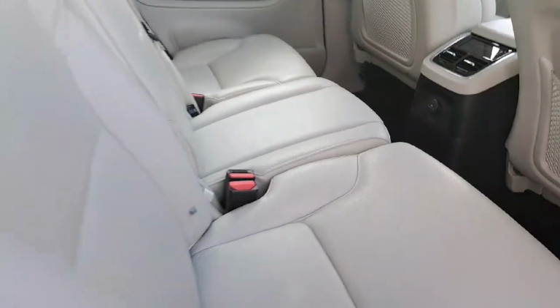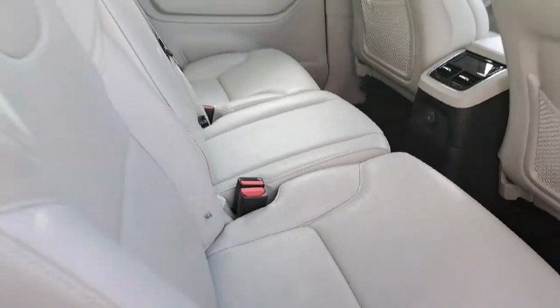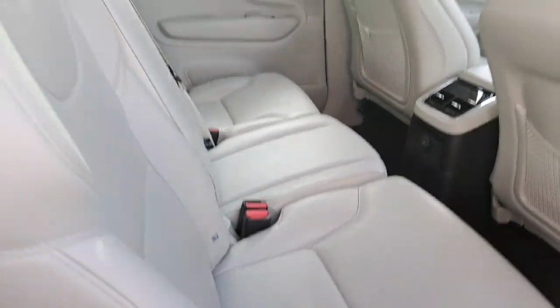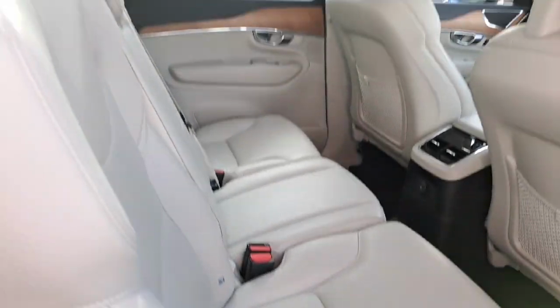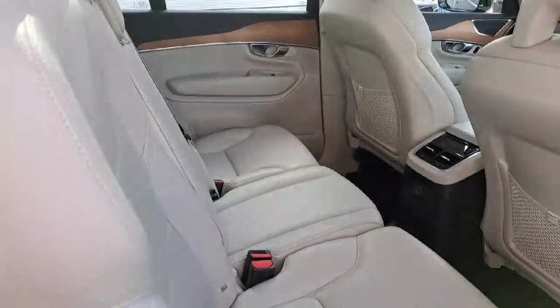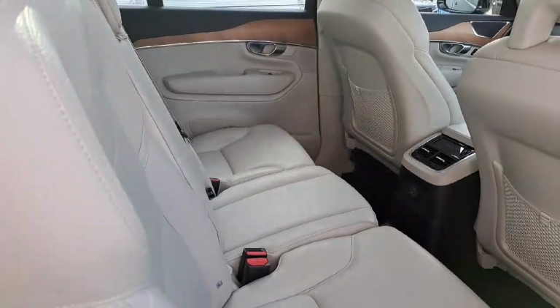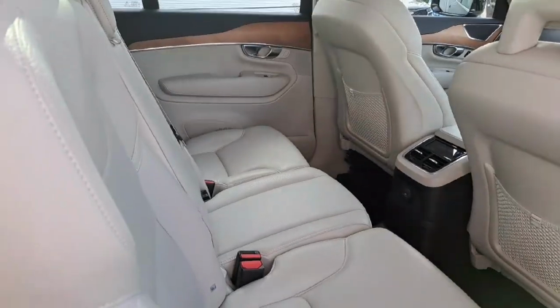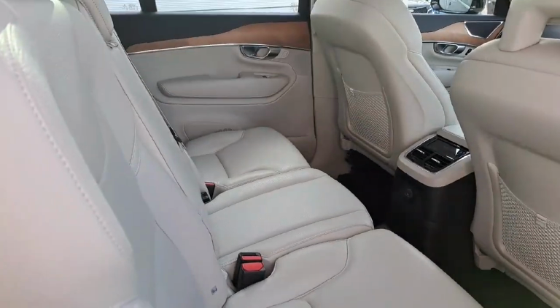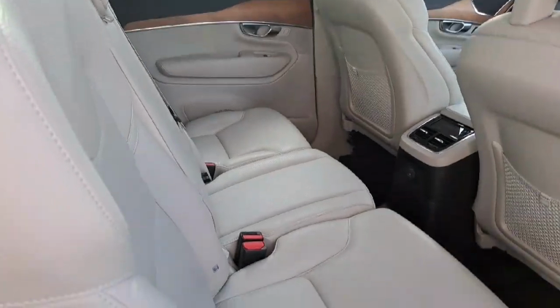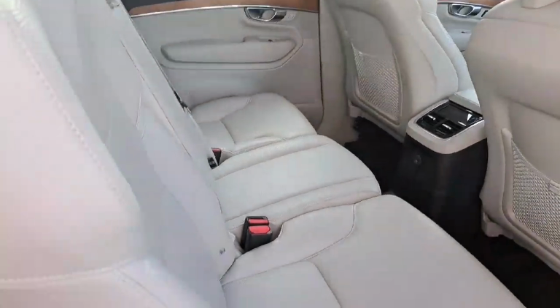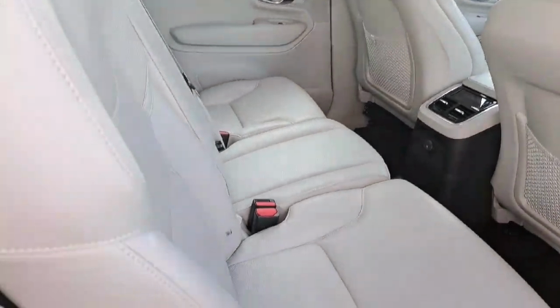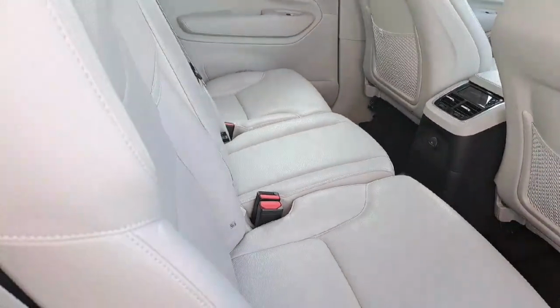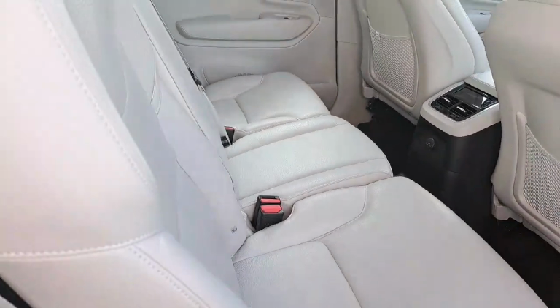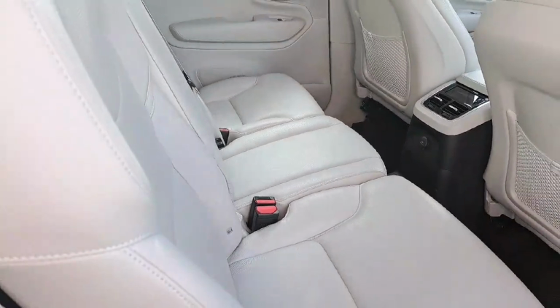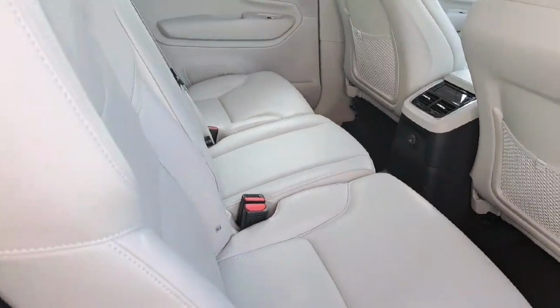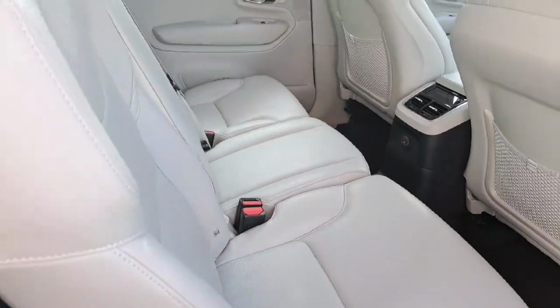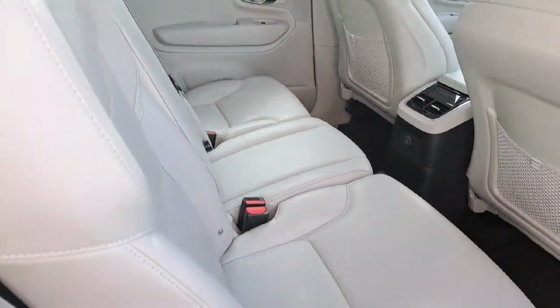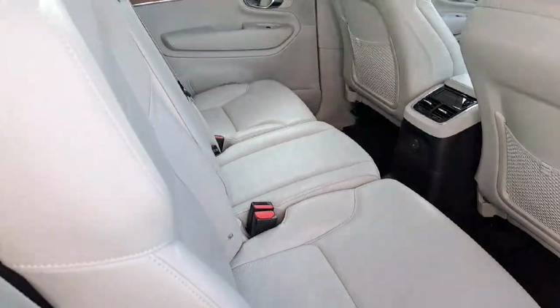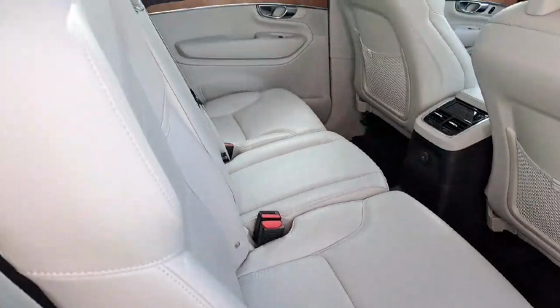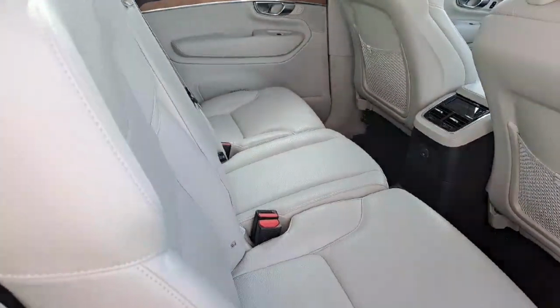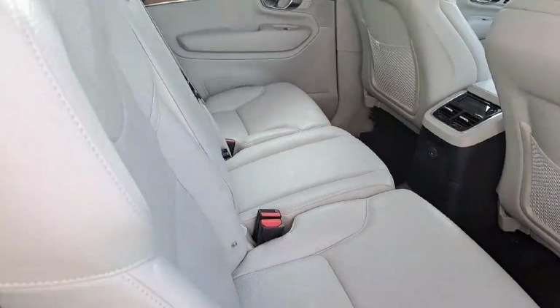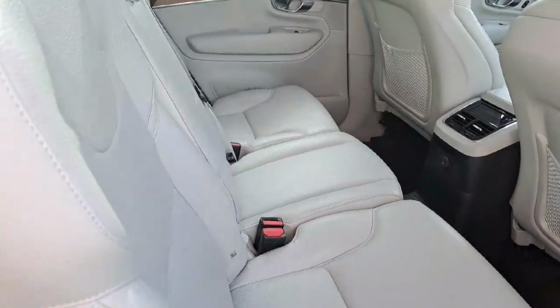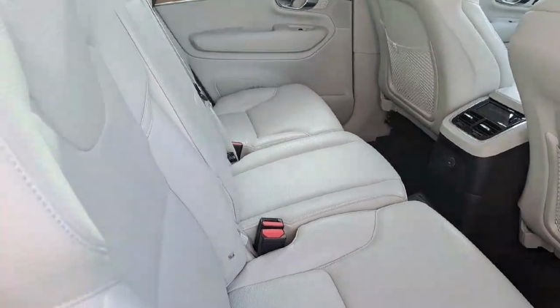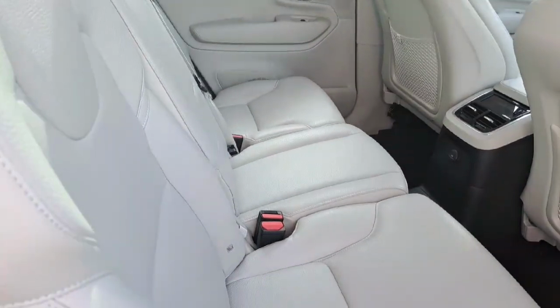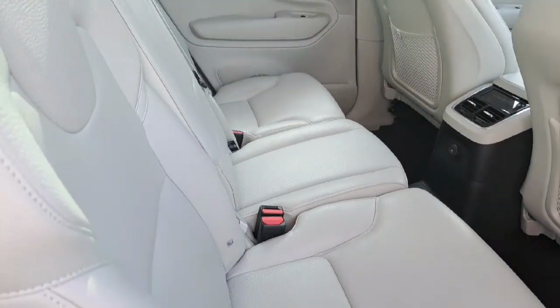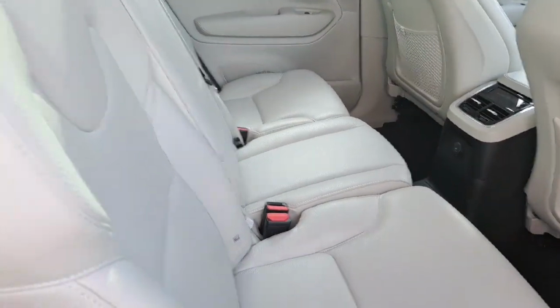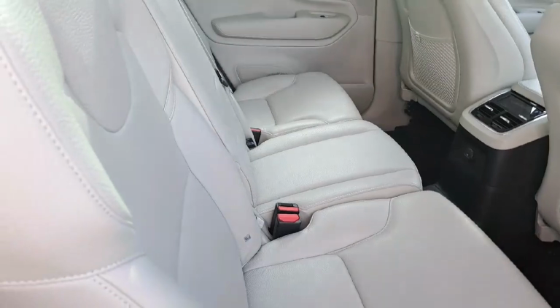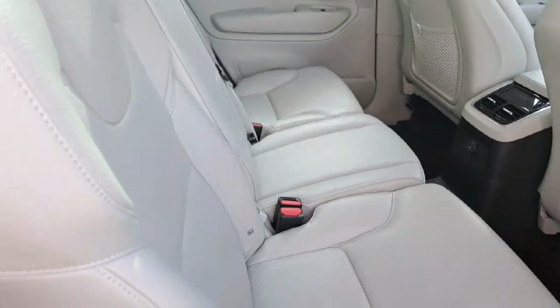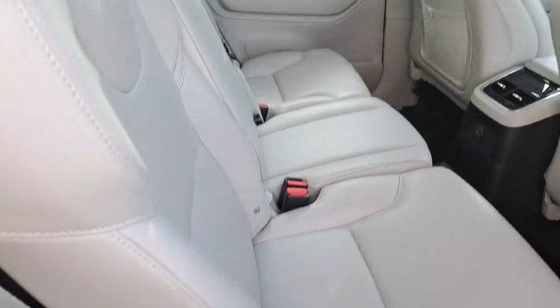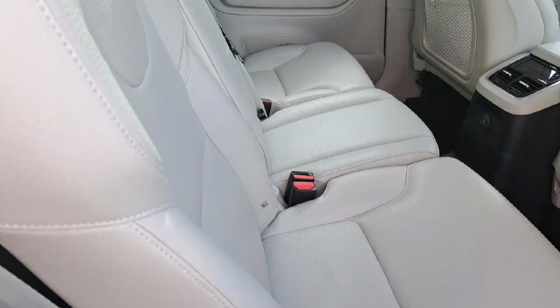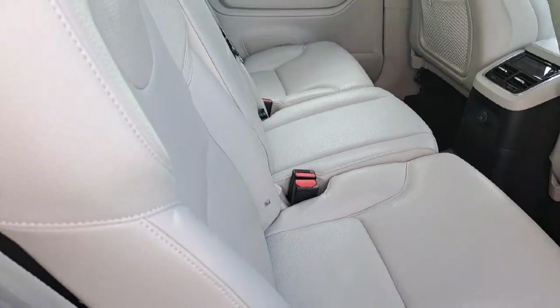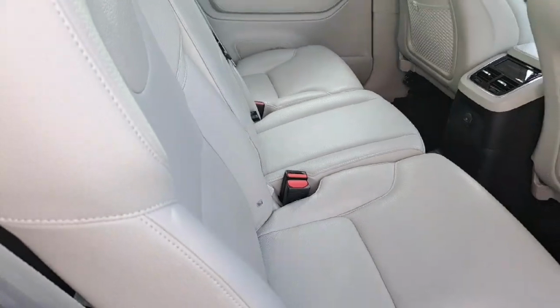The seats are in very good condition. Being a light leather interior, marks can show up easily, but this car was well looked after.